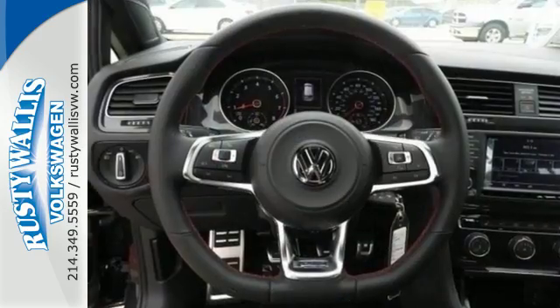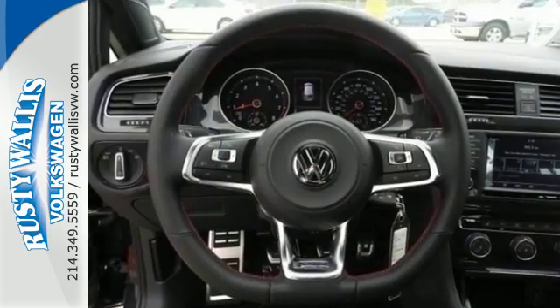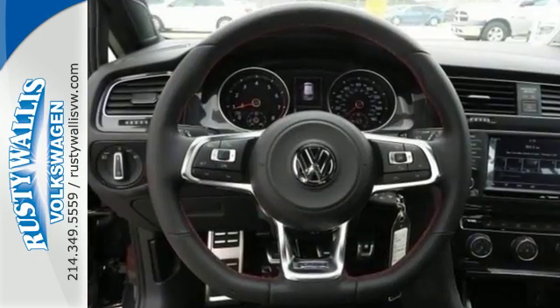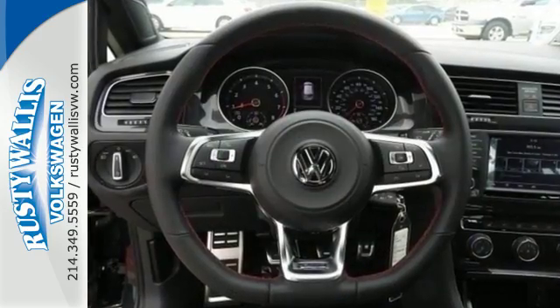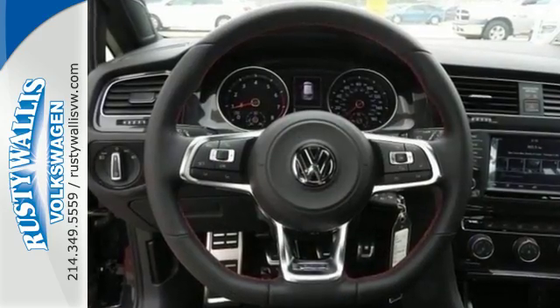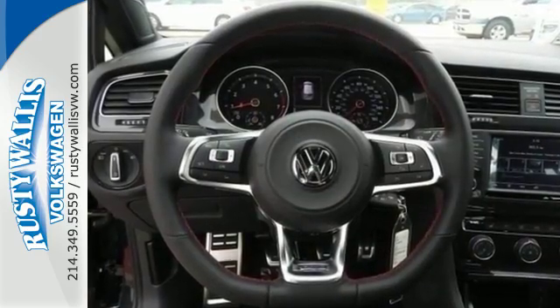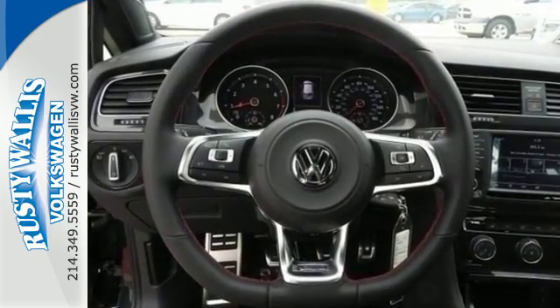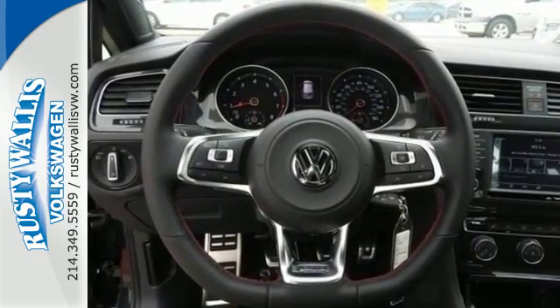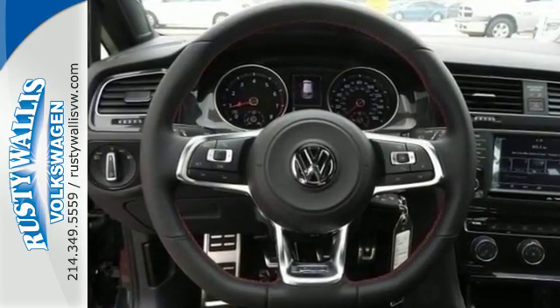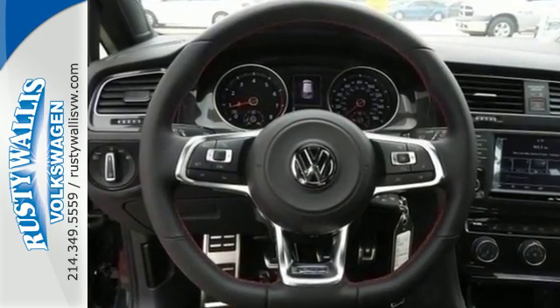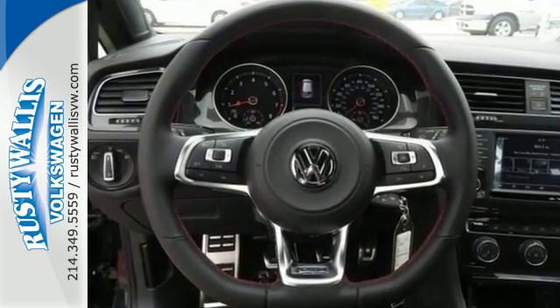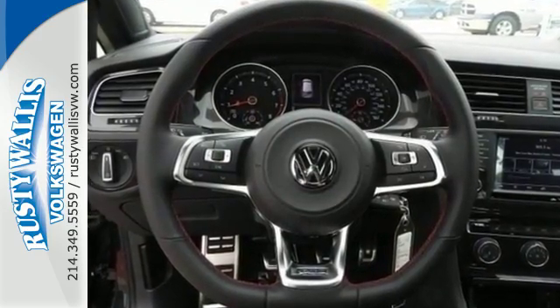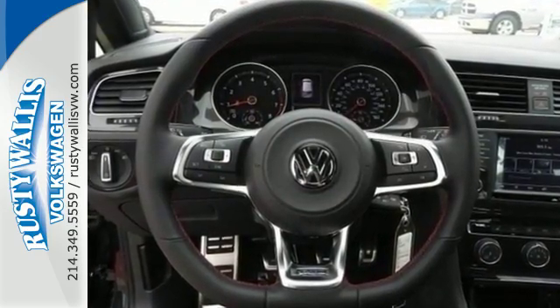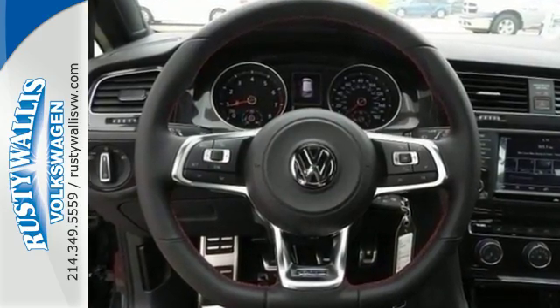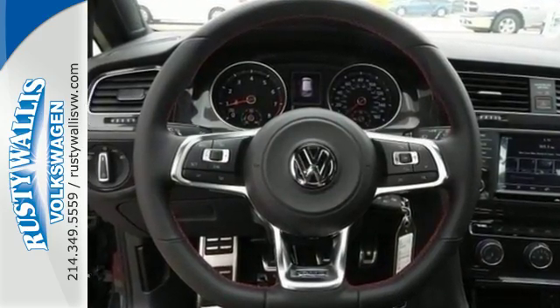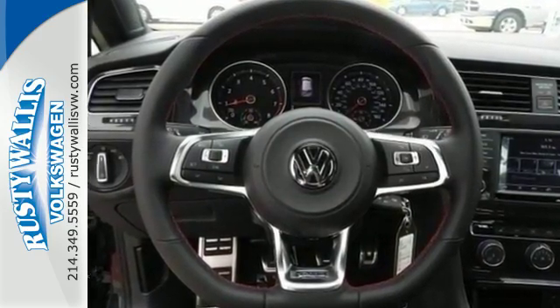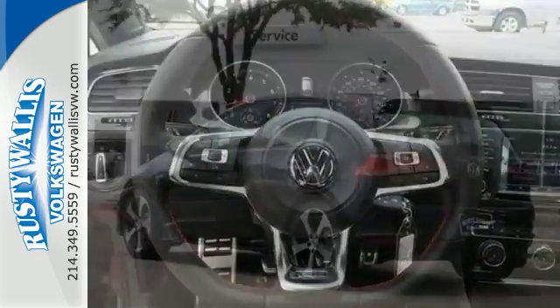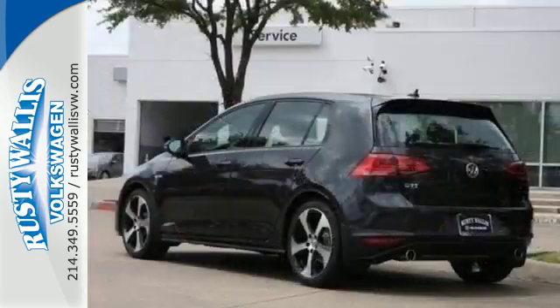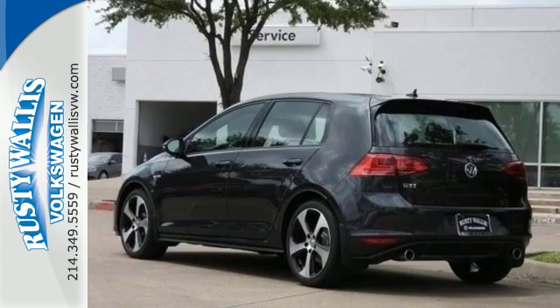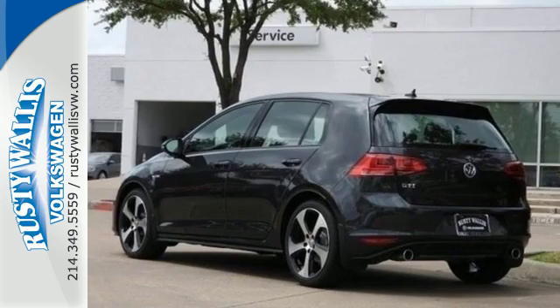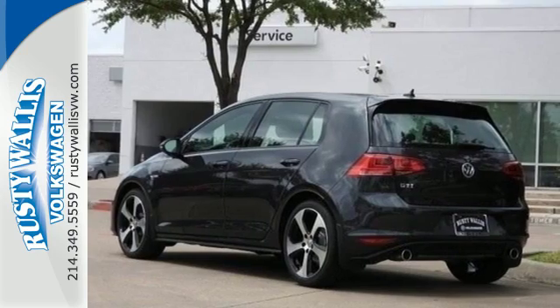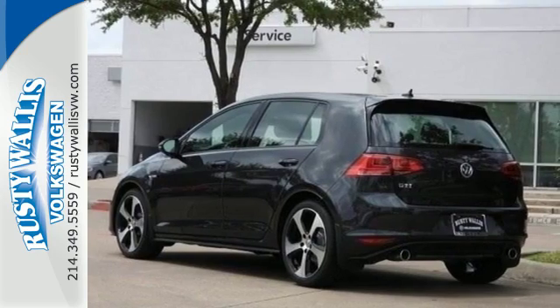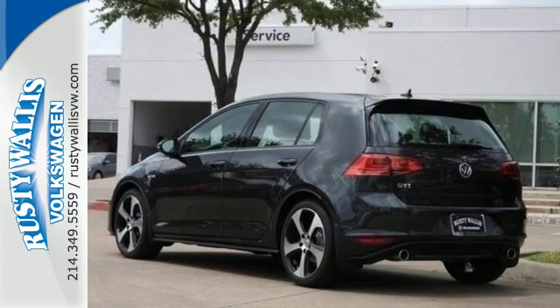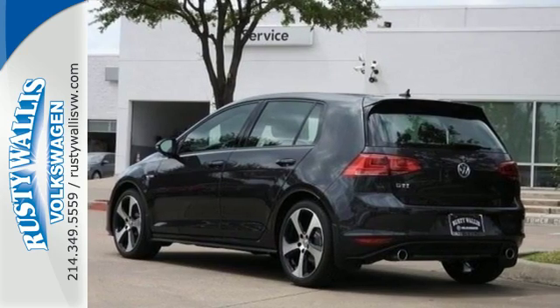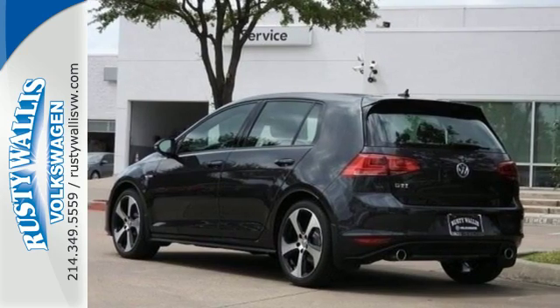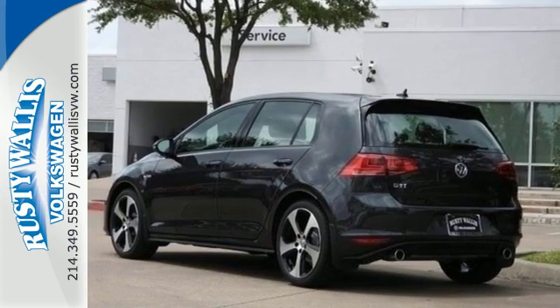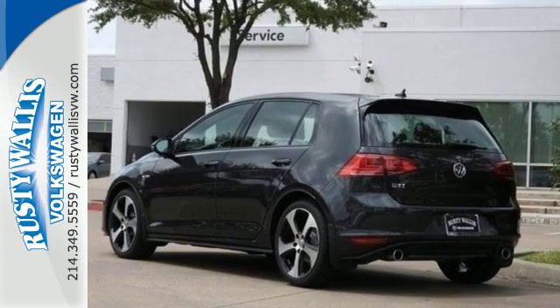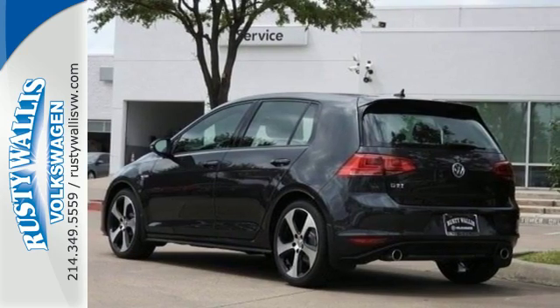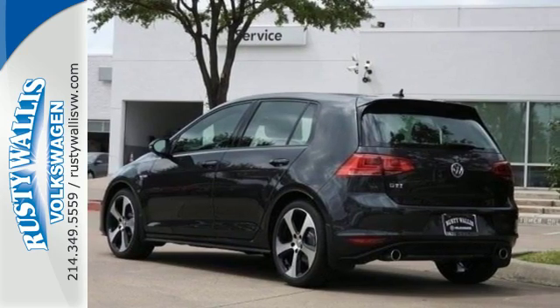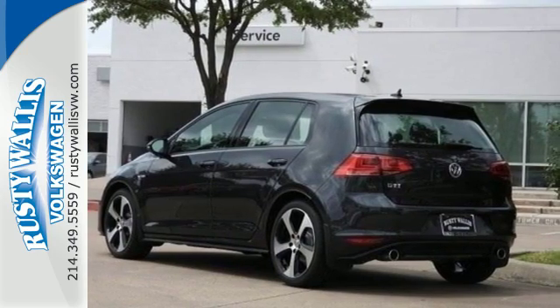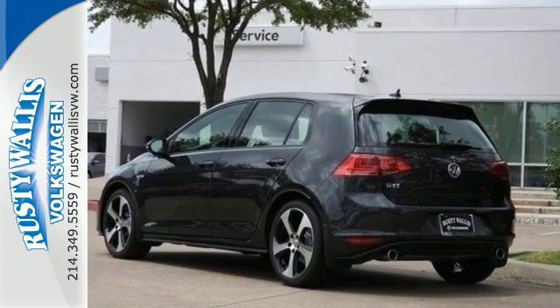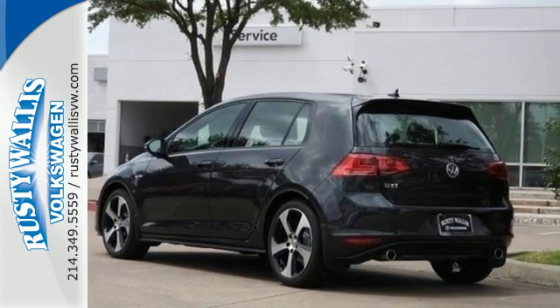Plentiful amounts of adaptable cargo space, ambient lighting, heated sport seats, and a touchscreen sound system put a smile on your face.